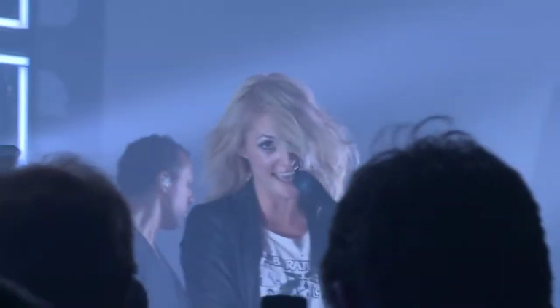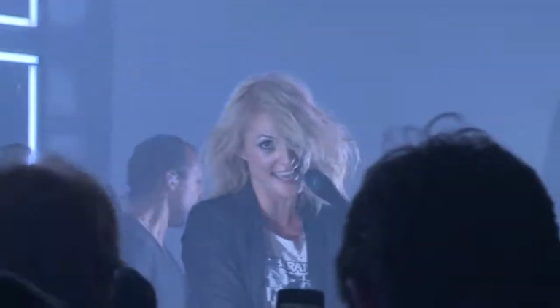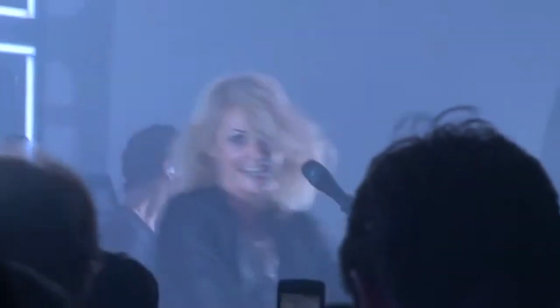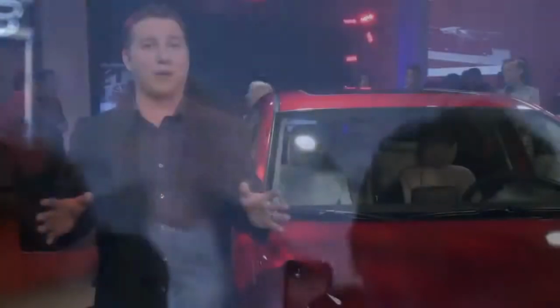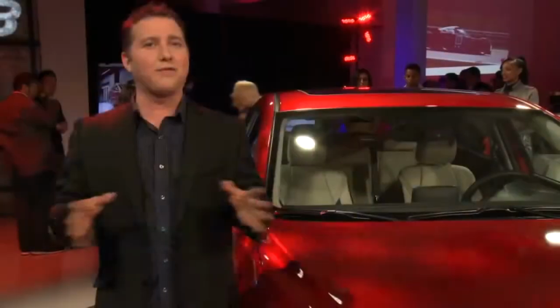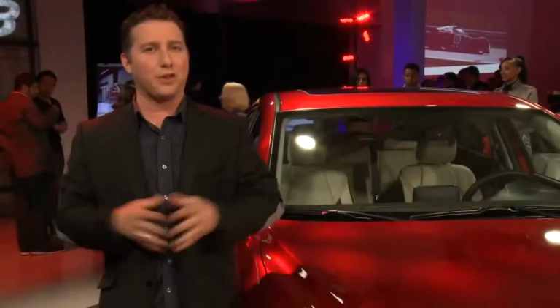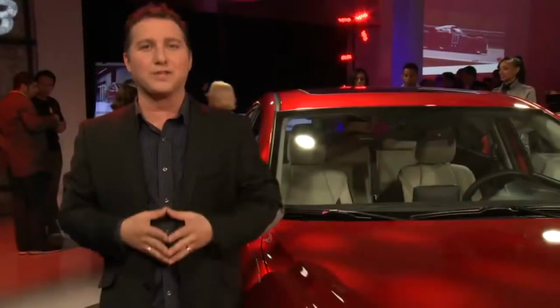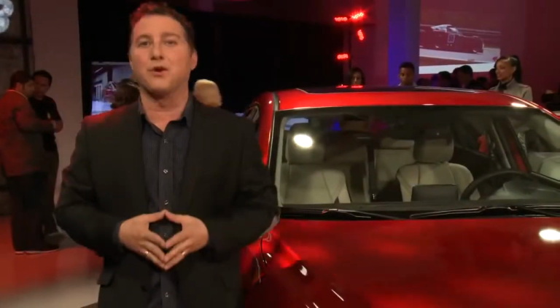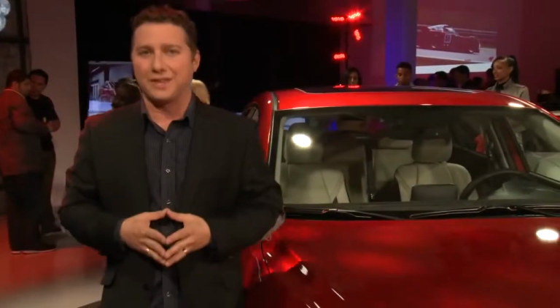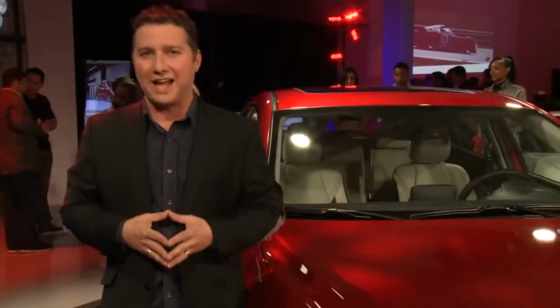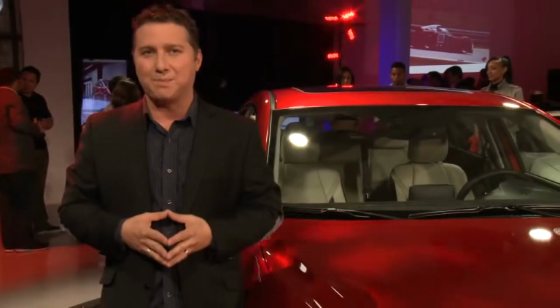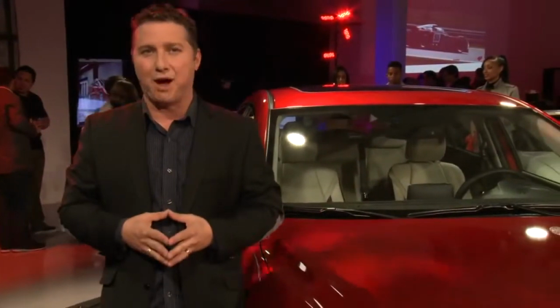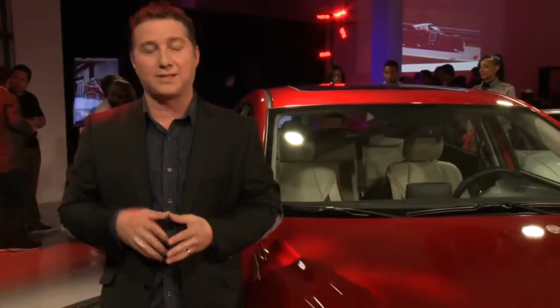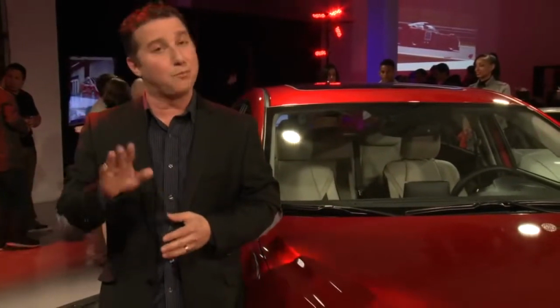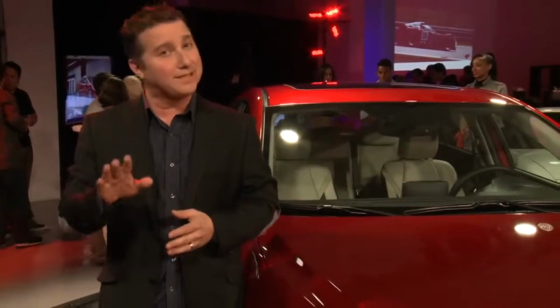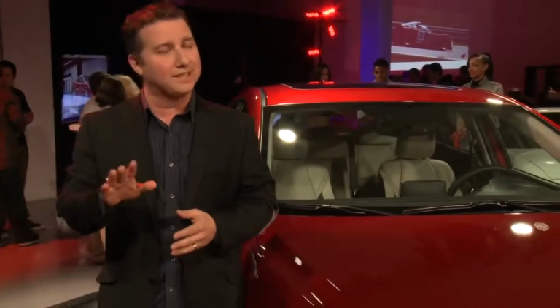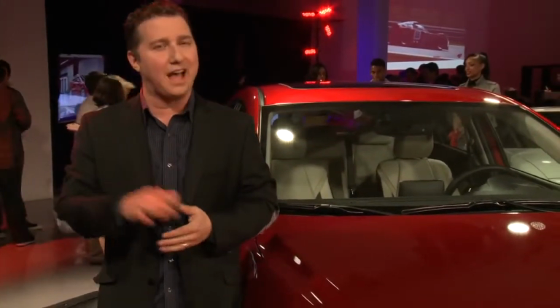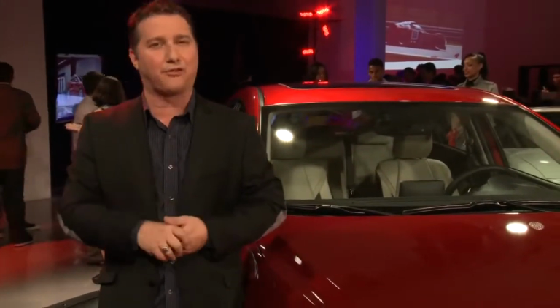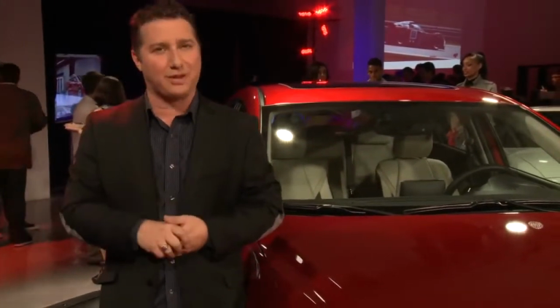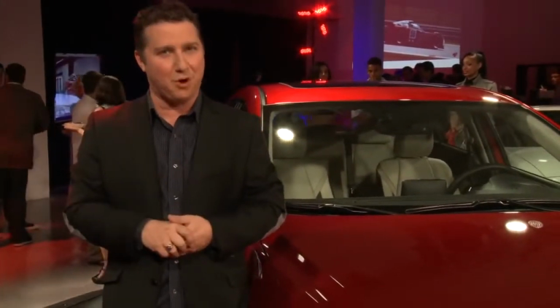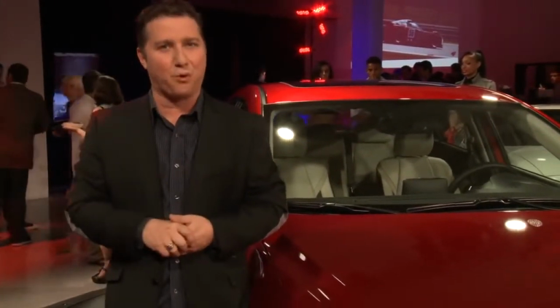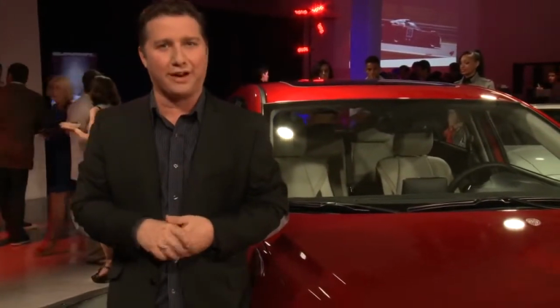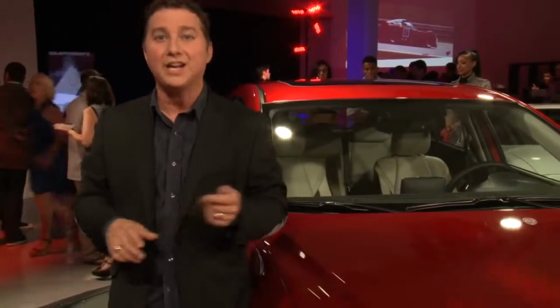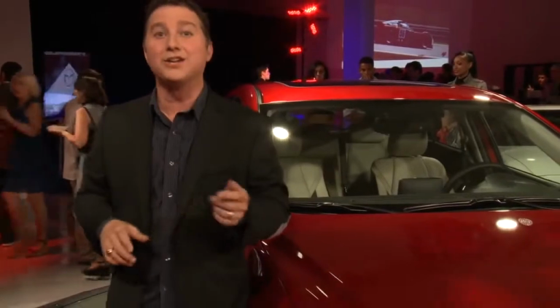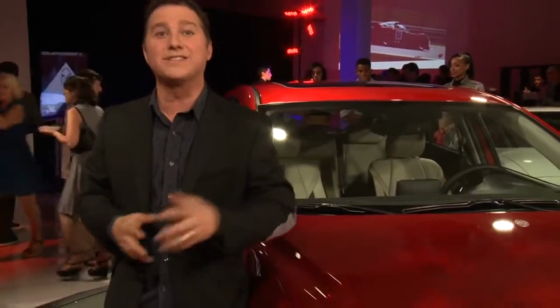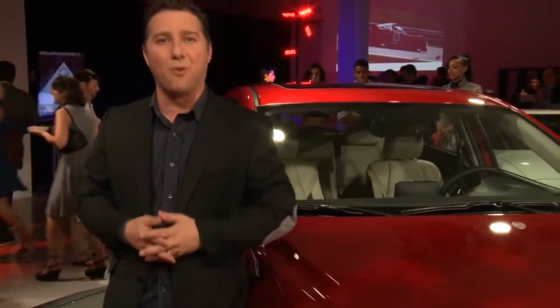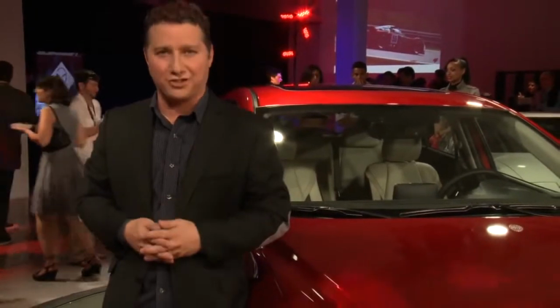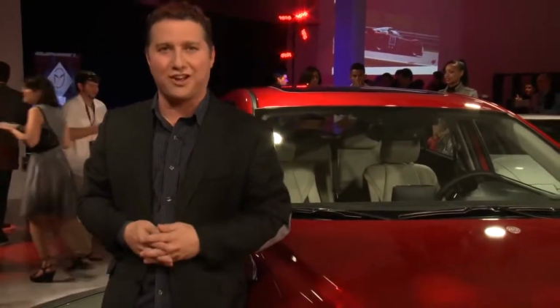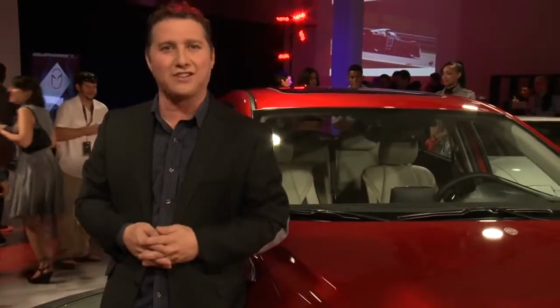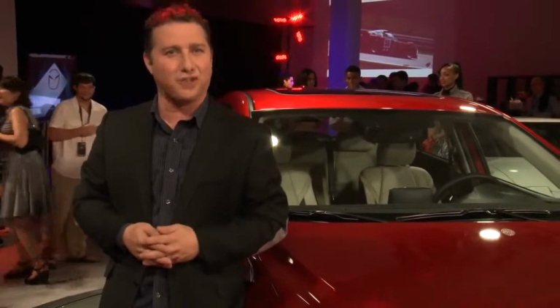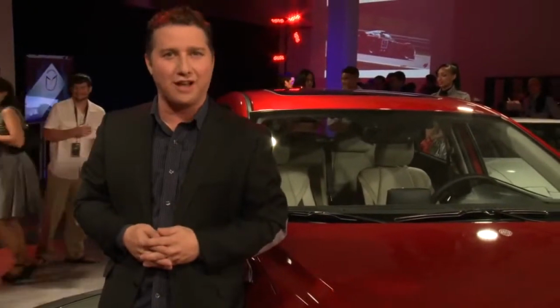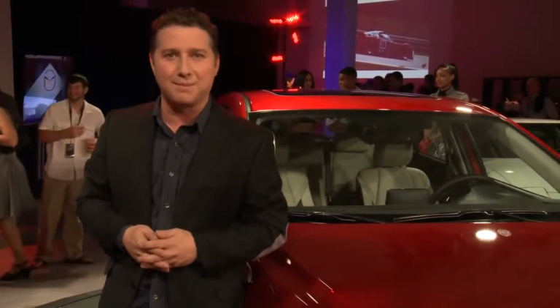For those of you with an Xbox, if you missed the live stream, don't worry — you can still watch the concert on demand.